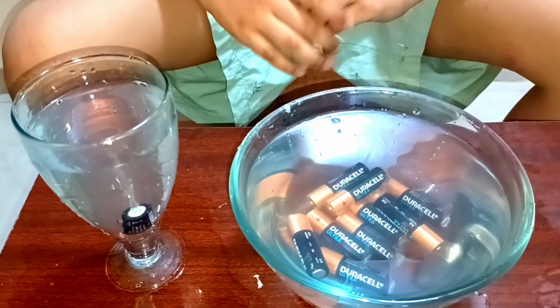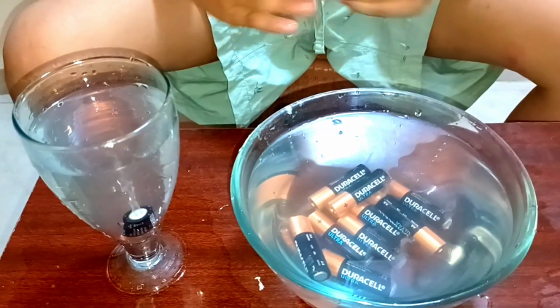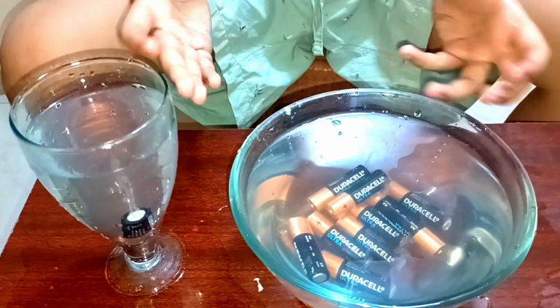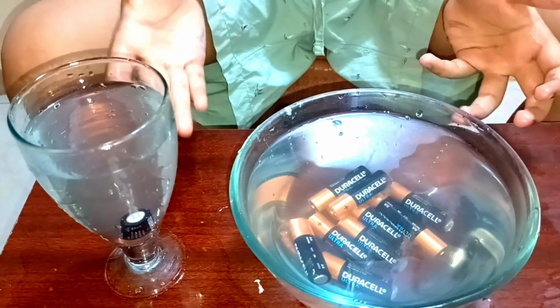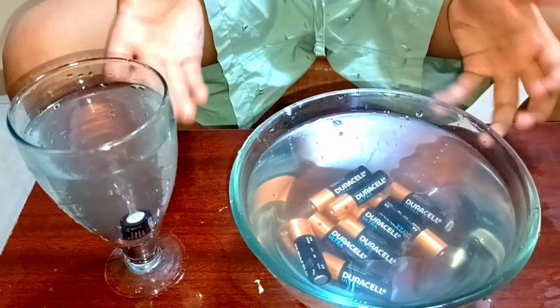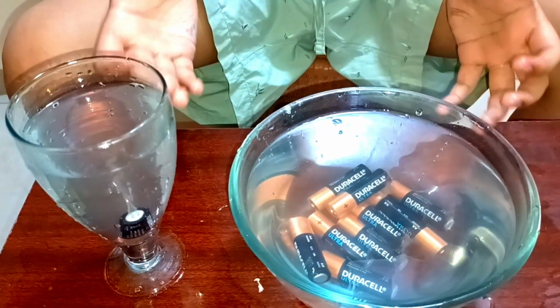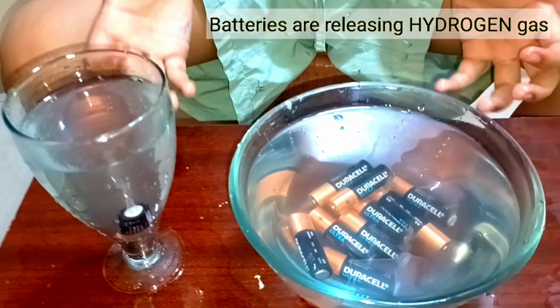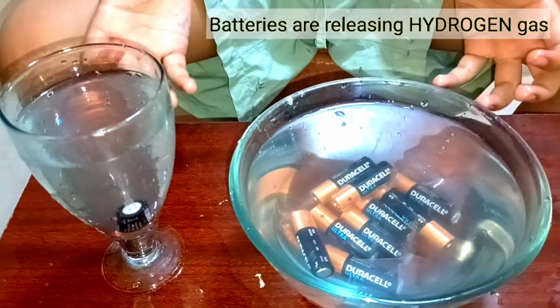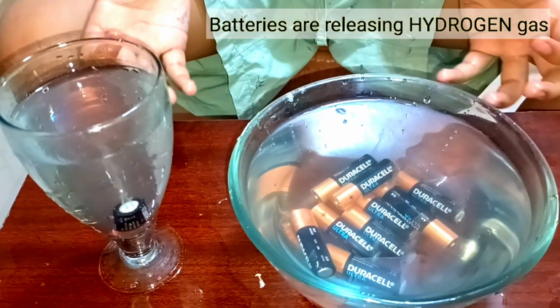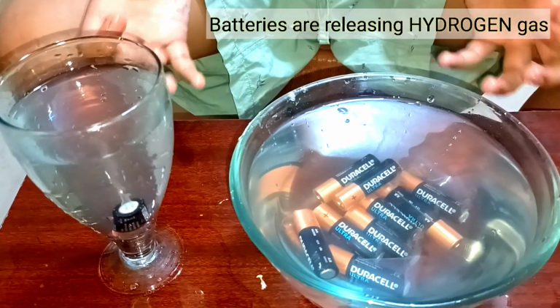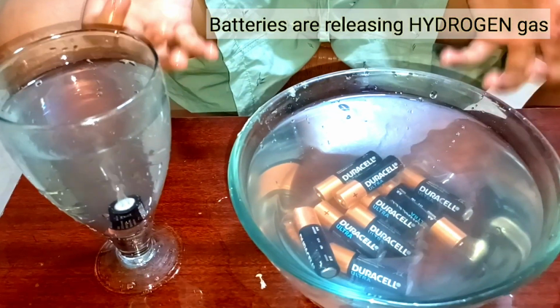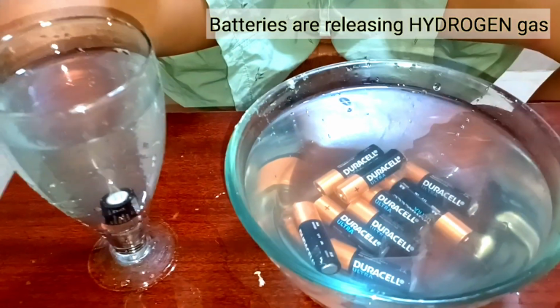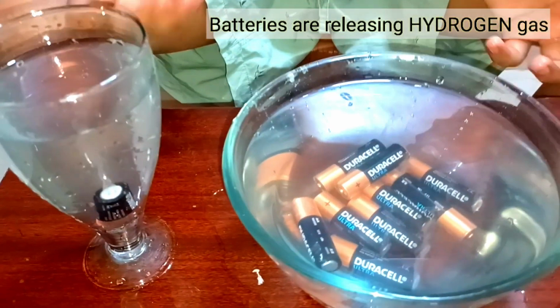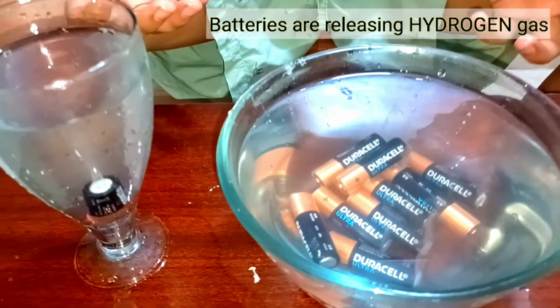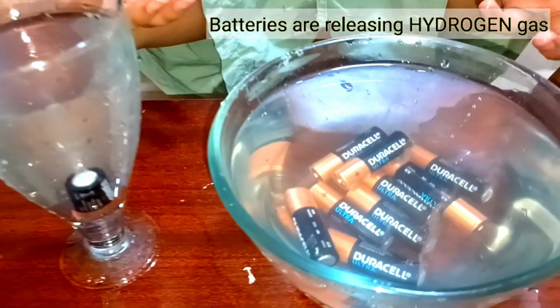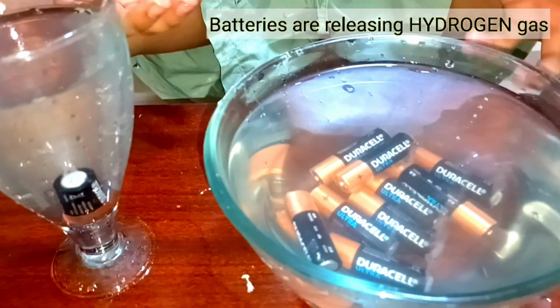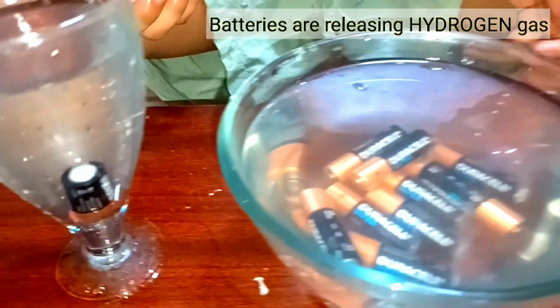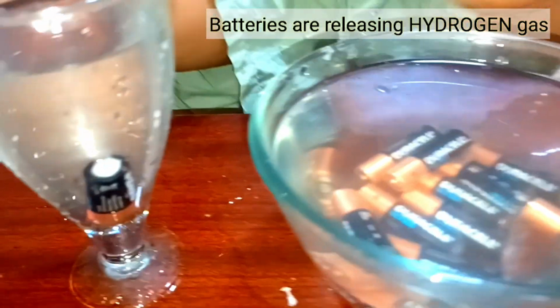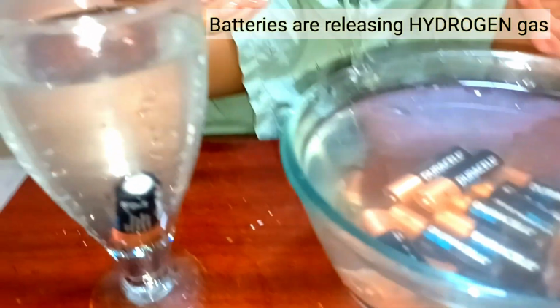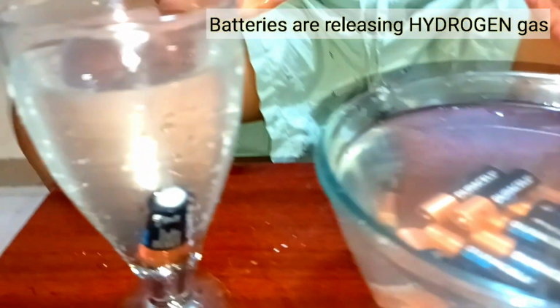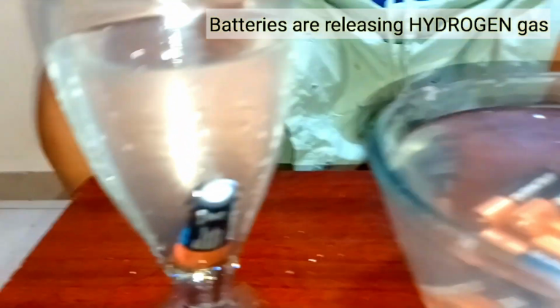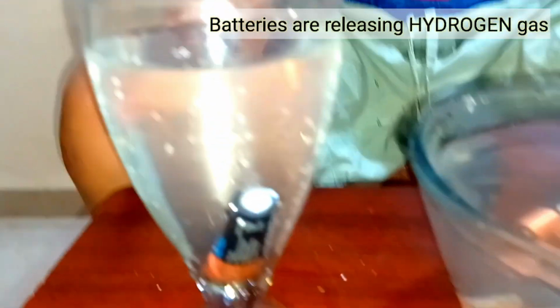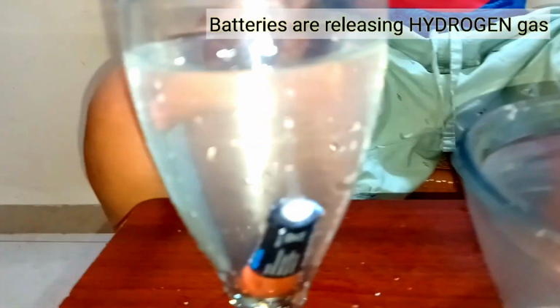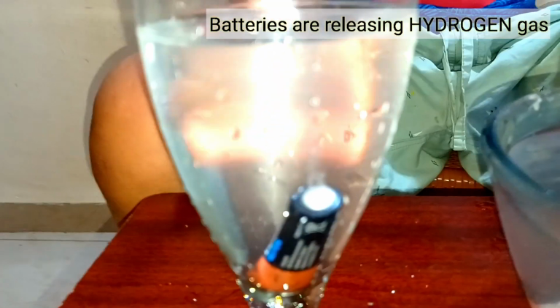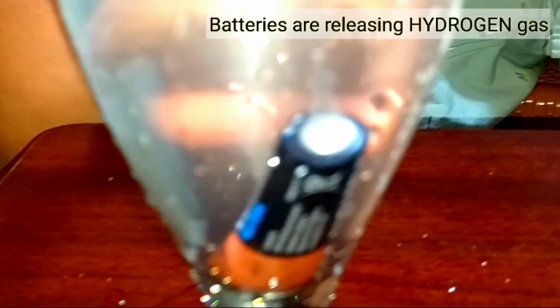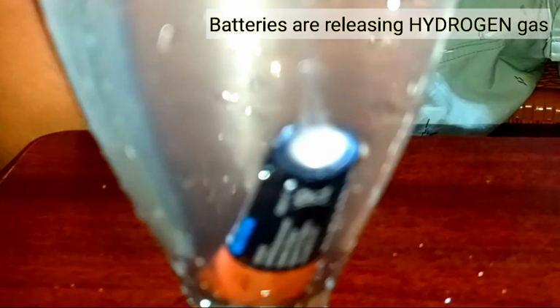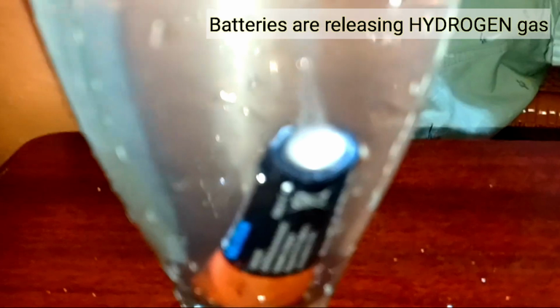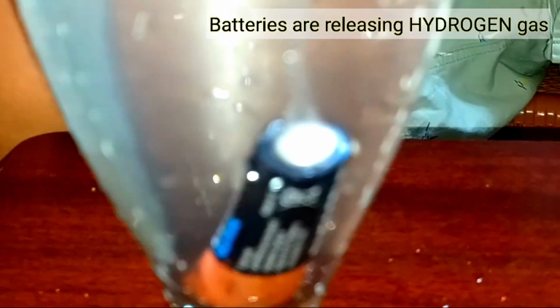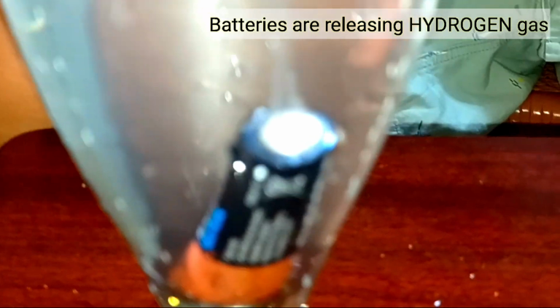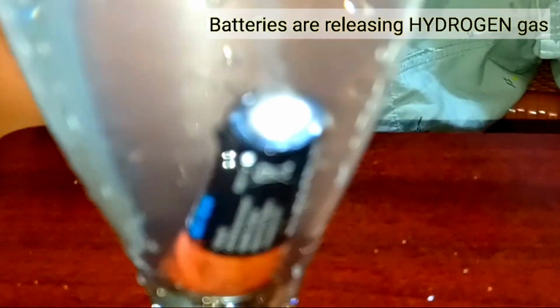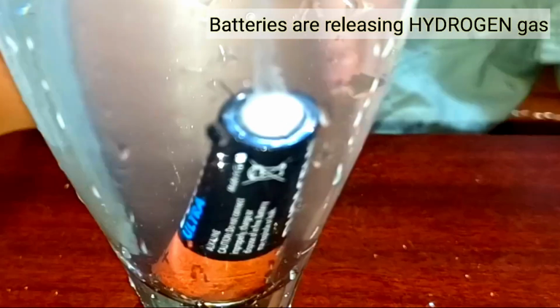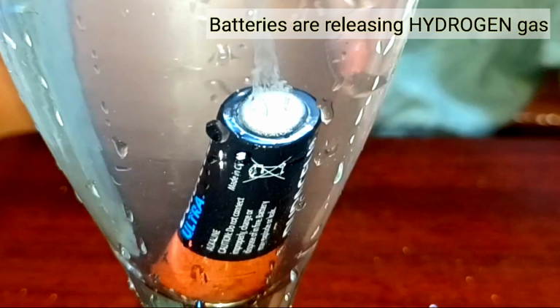The battery is releasing hydrogen gas. Let's check back after one day.